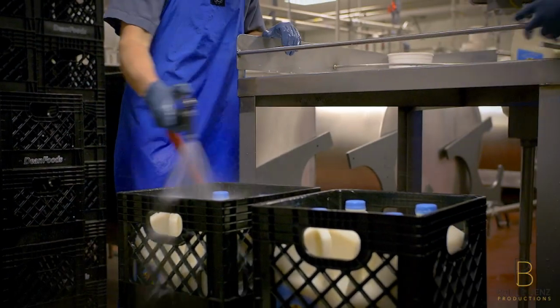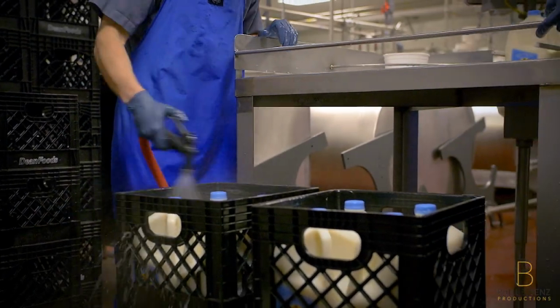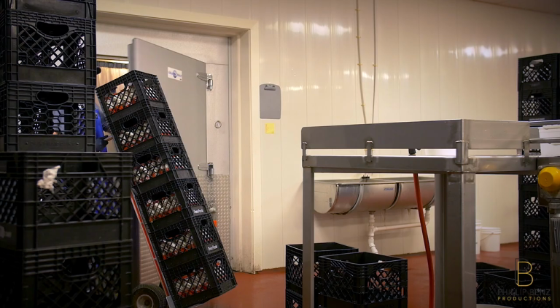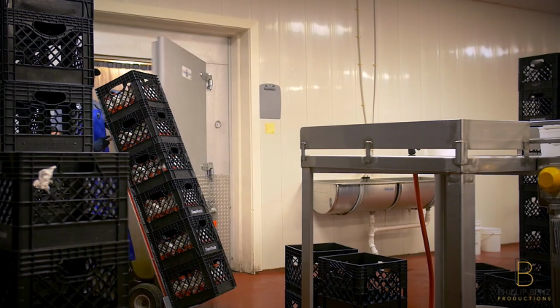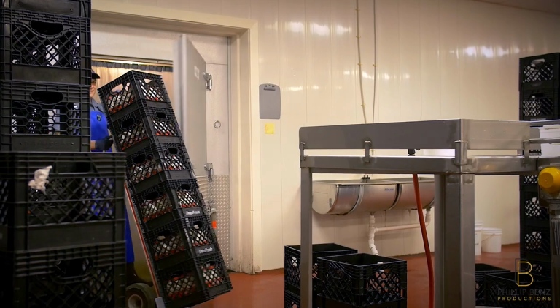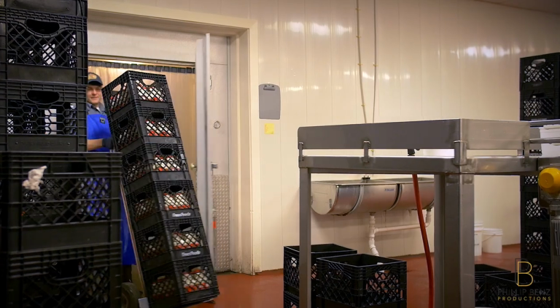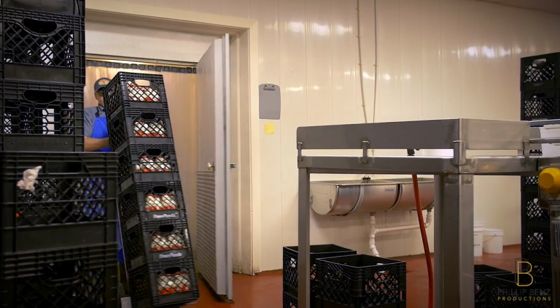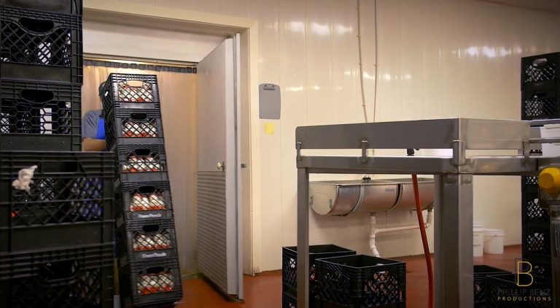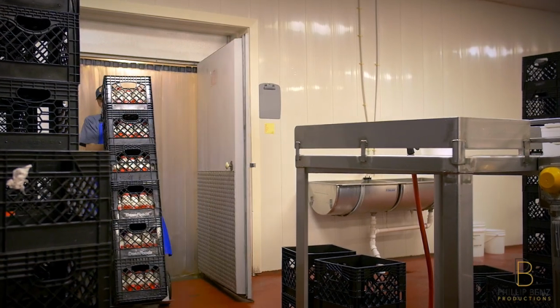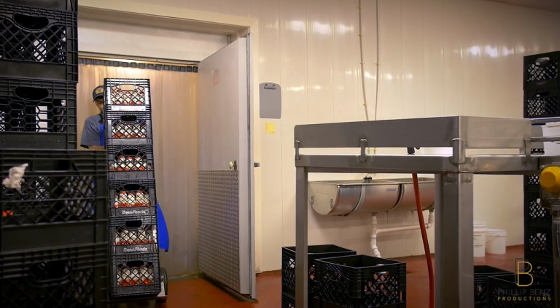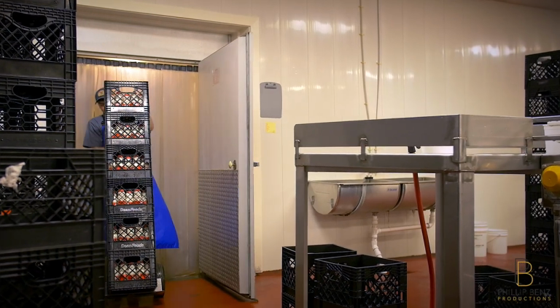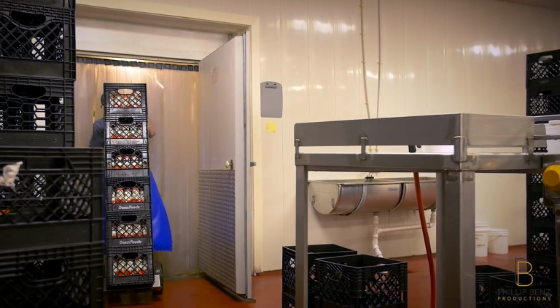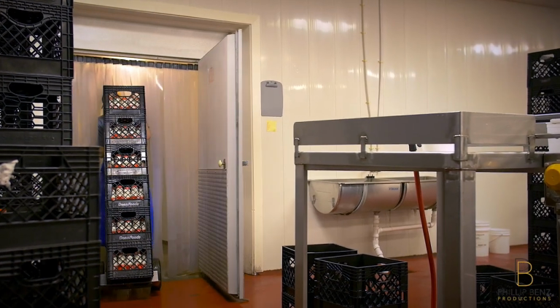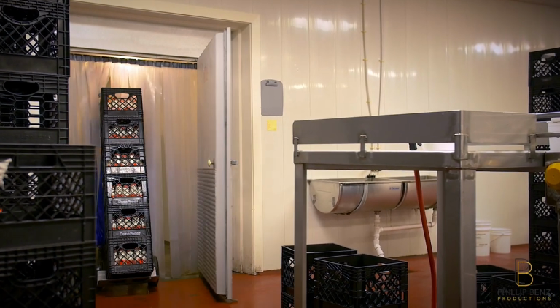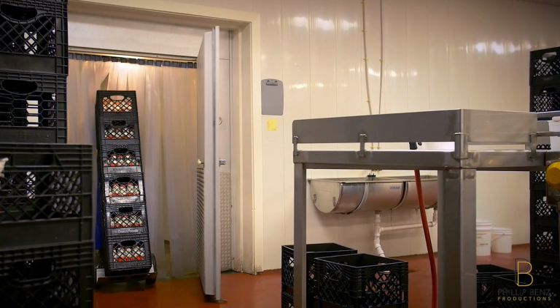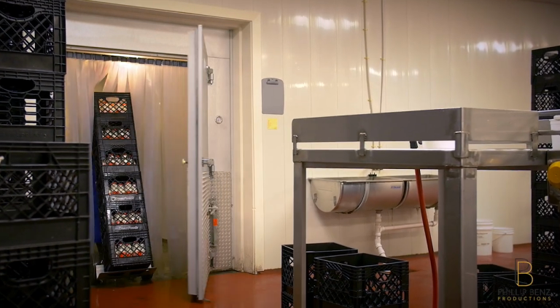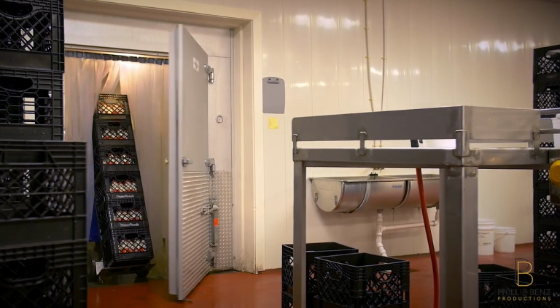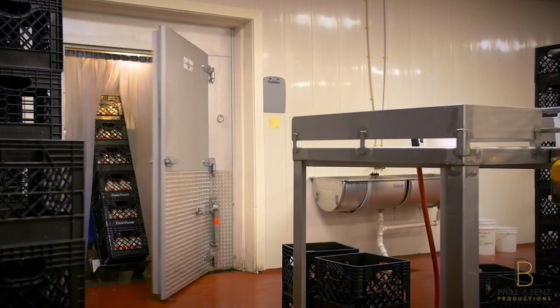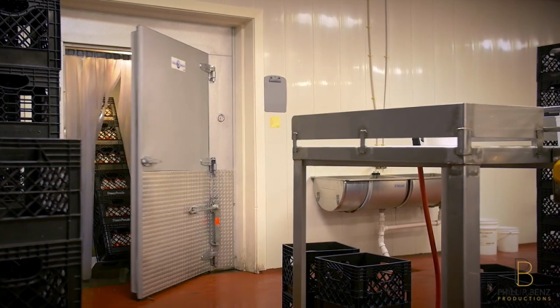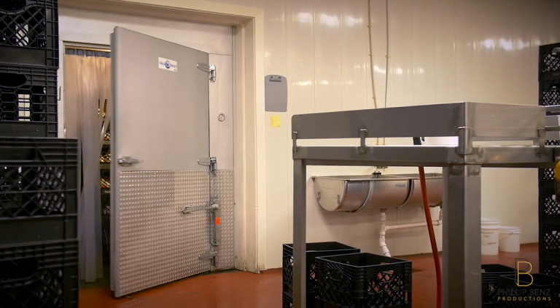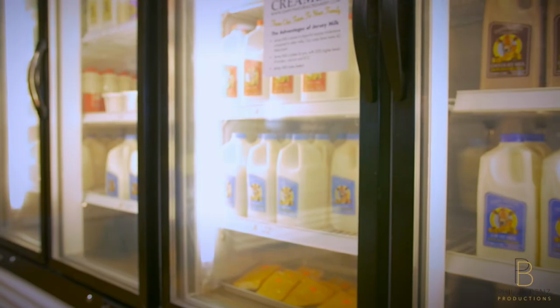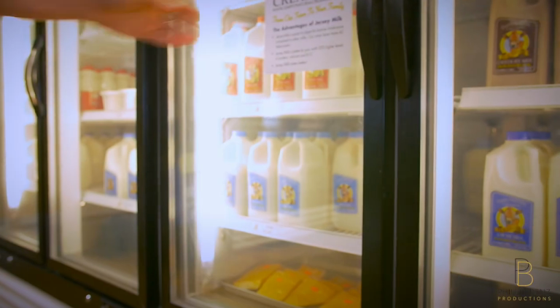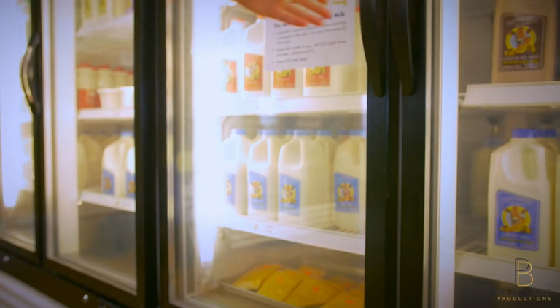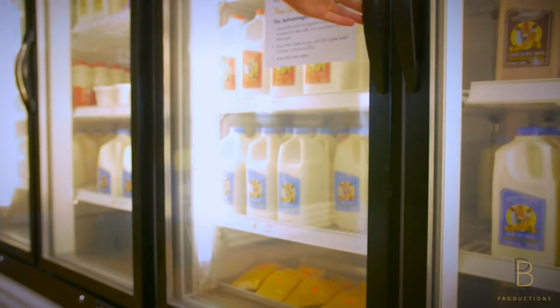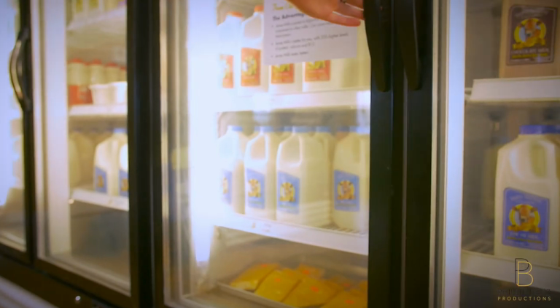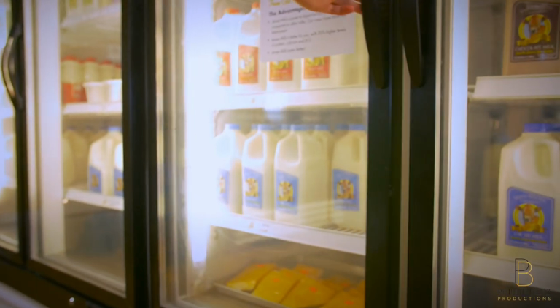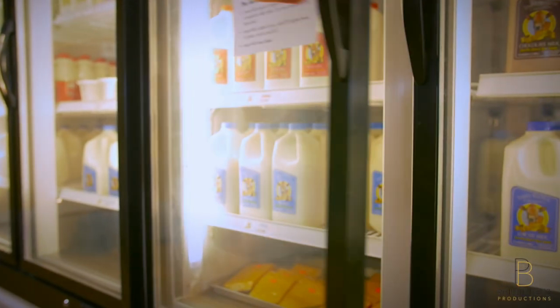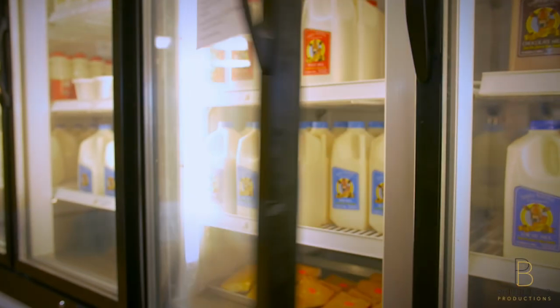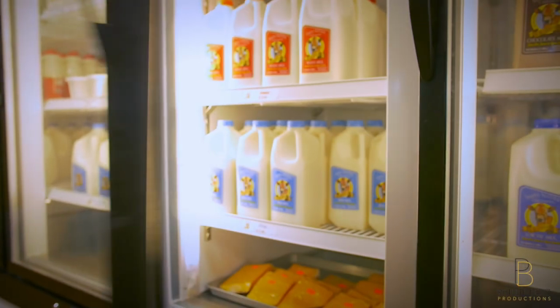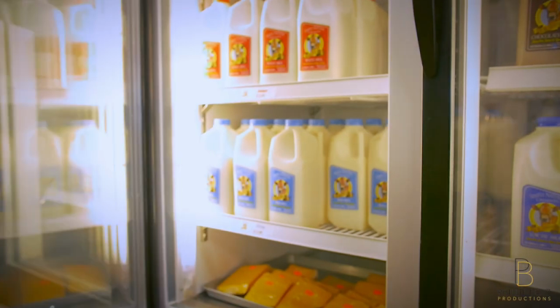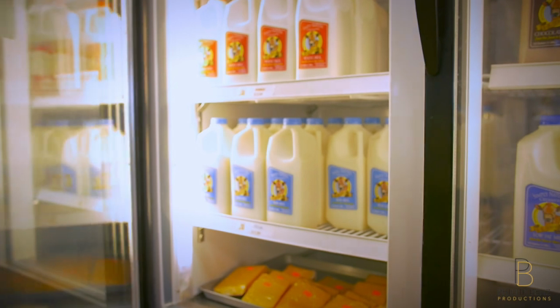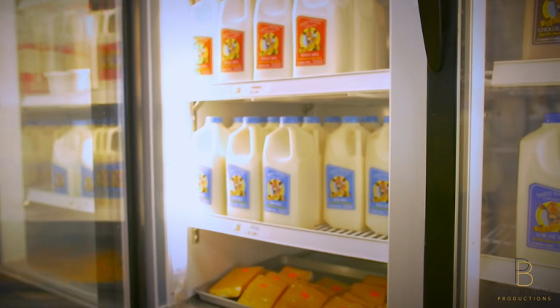The crates of milk will then be taken into our walk-in cooler, where they will then be distributed to our local grocery stores.